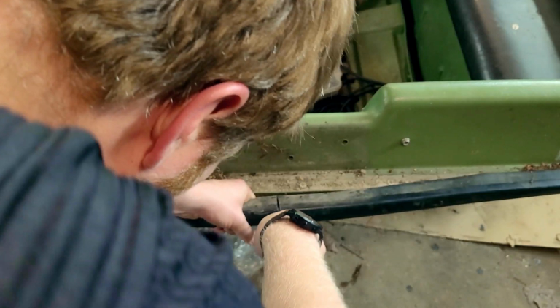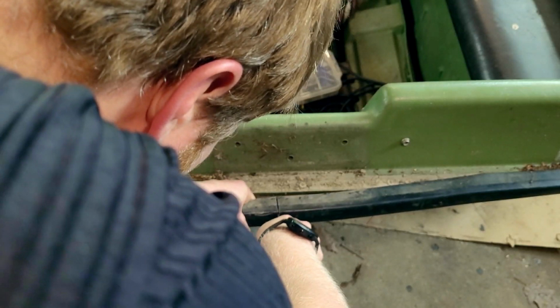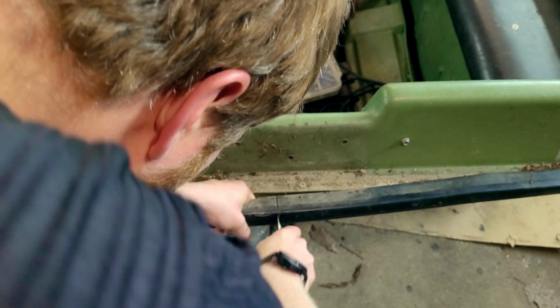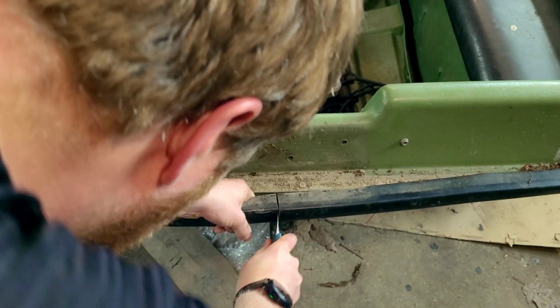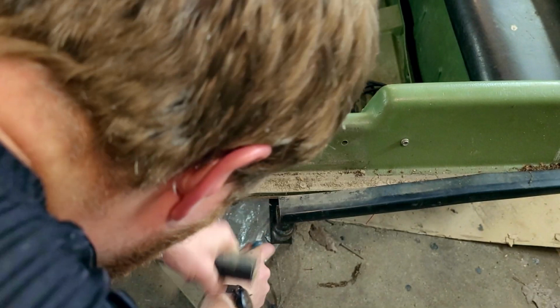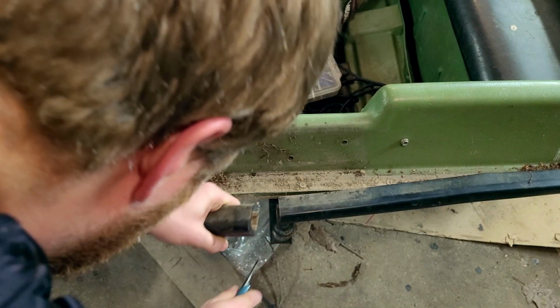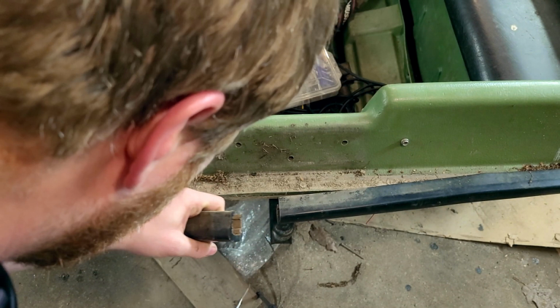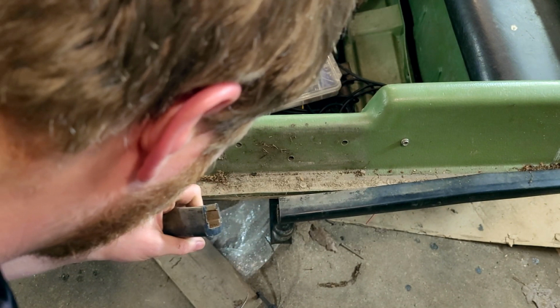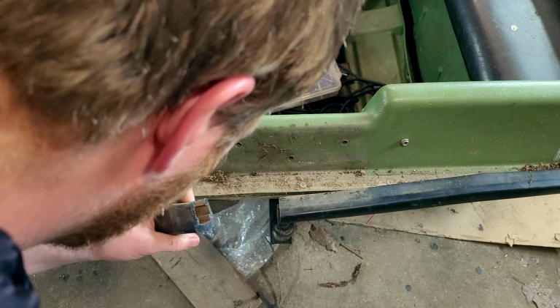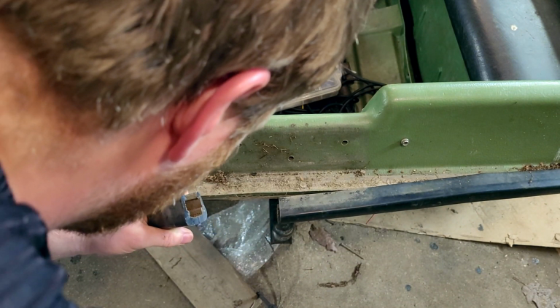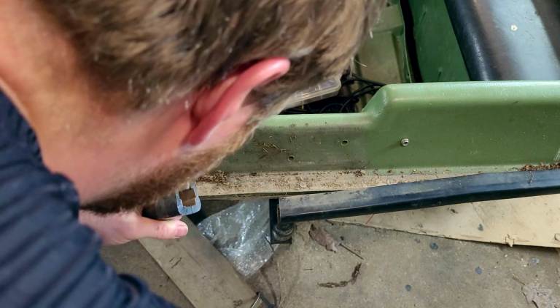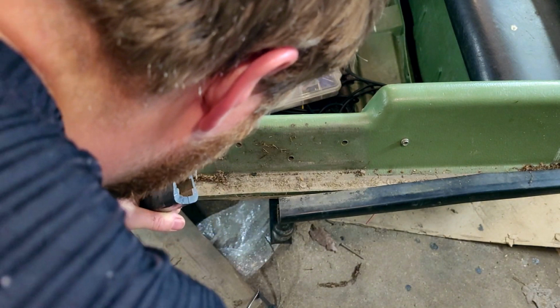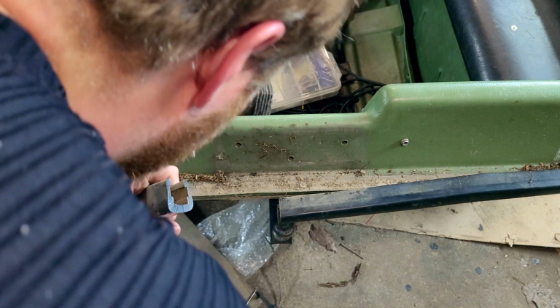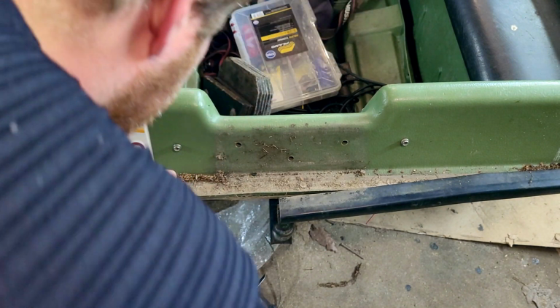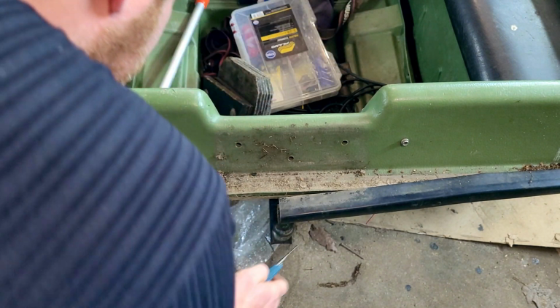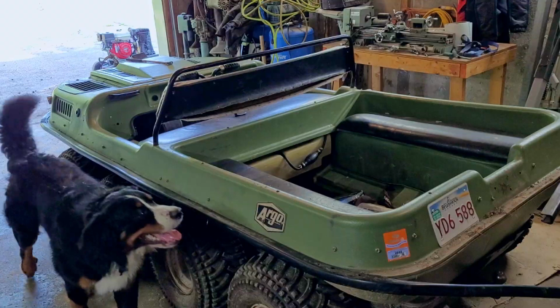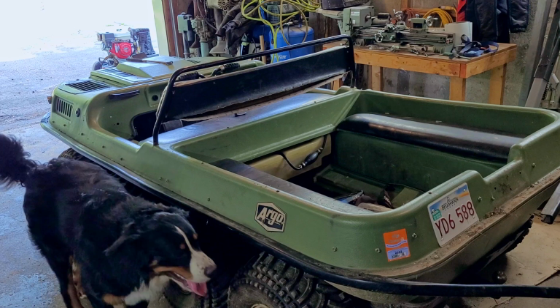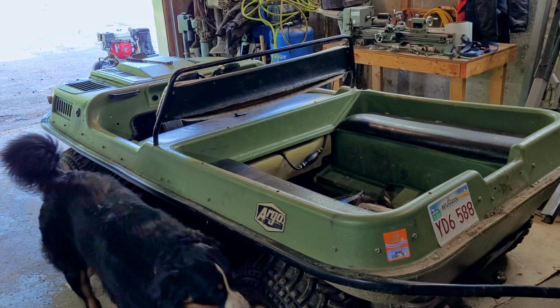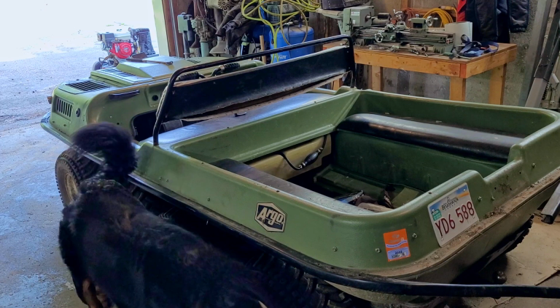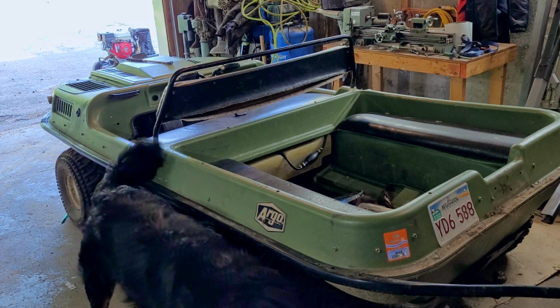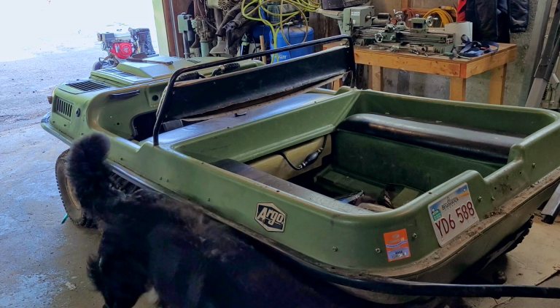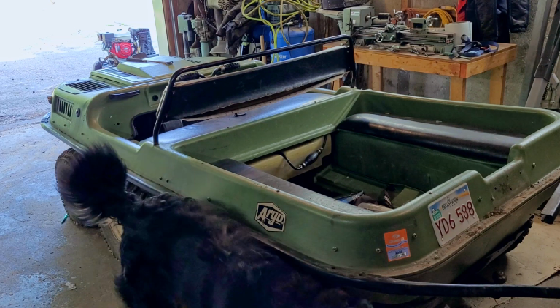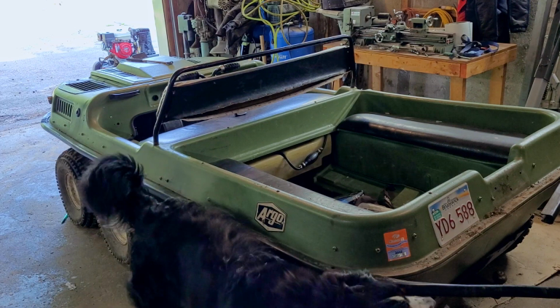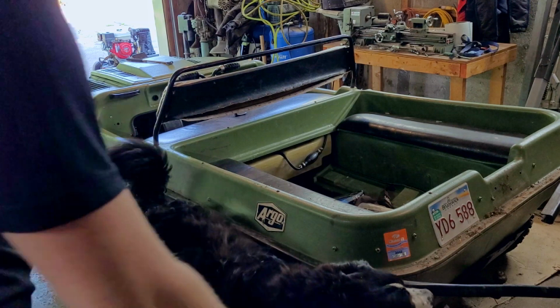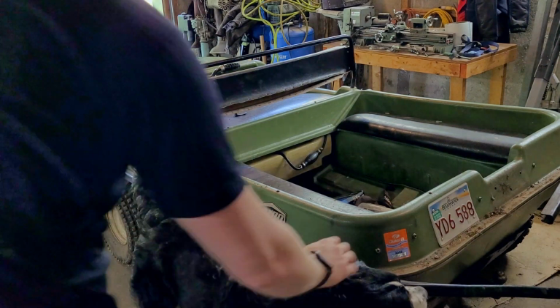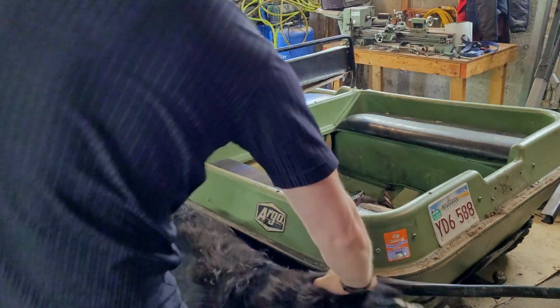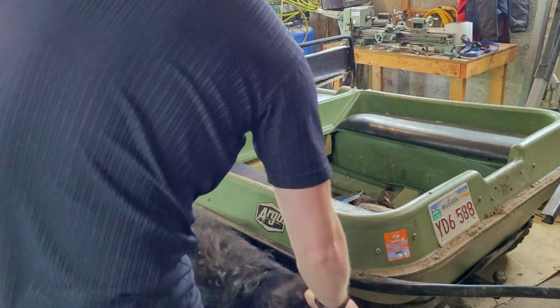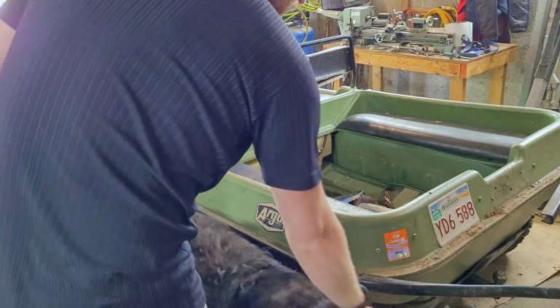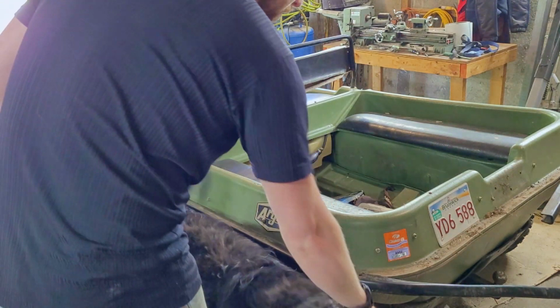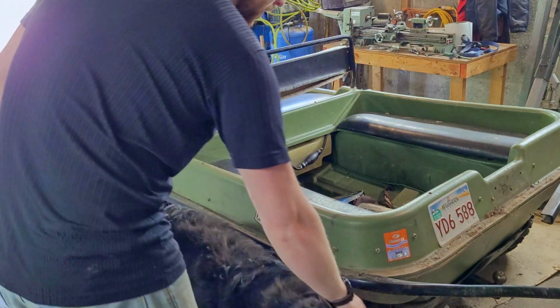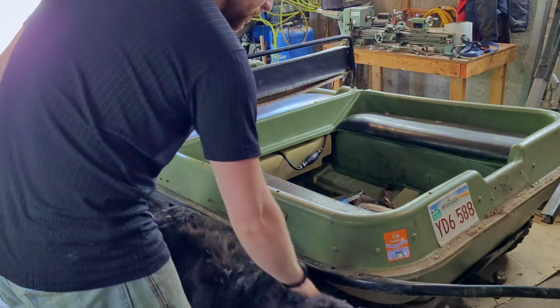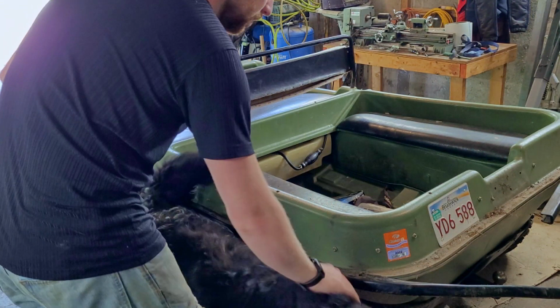The seam where the rubber connects was the best spot I could figure to cut it. It's not that difficult to cut, and once it is cut, it comes off pretty easy.